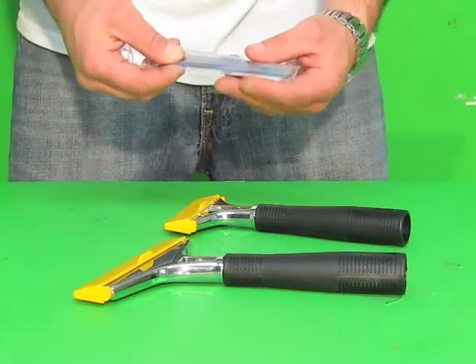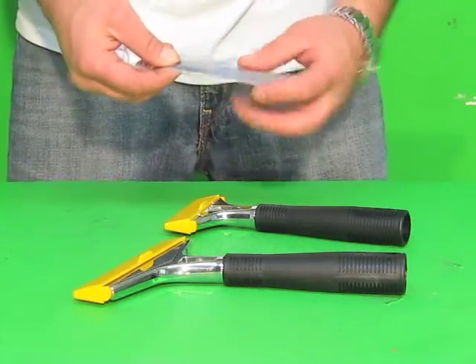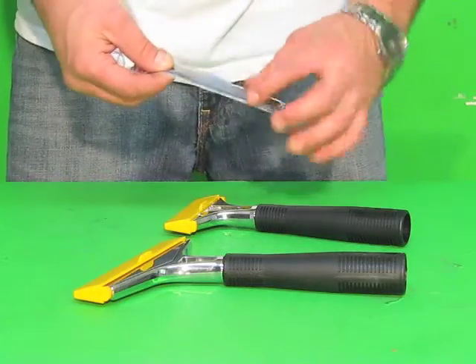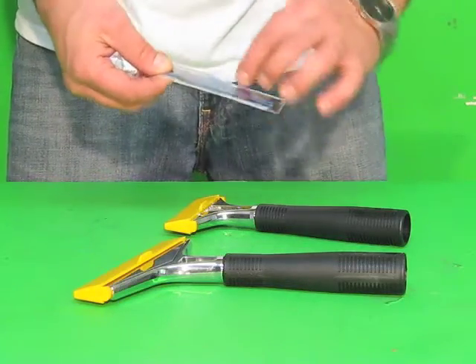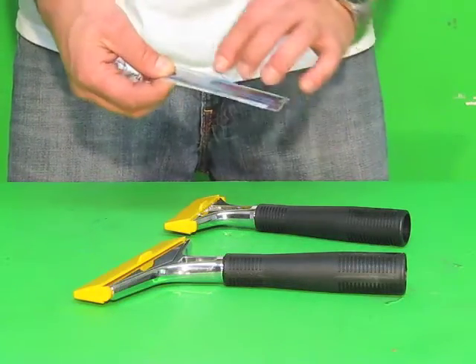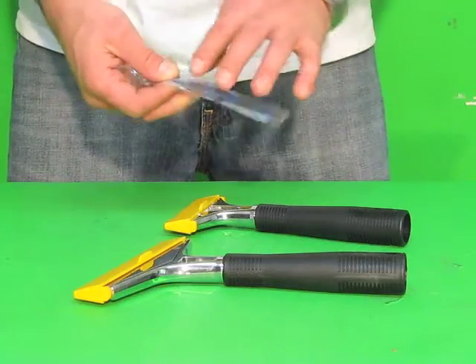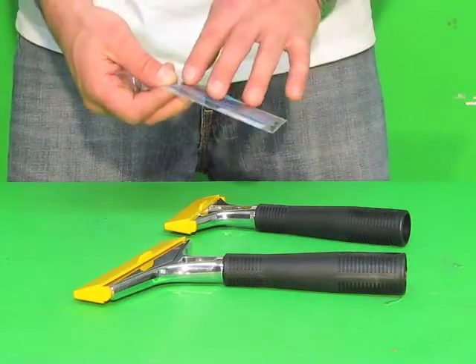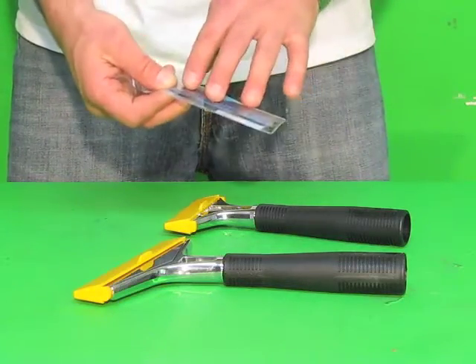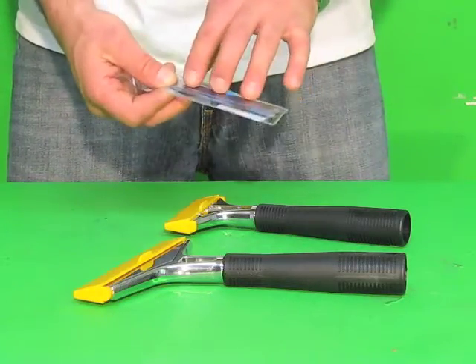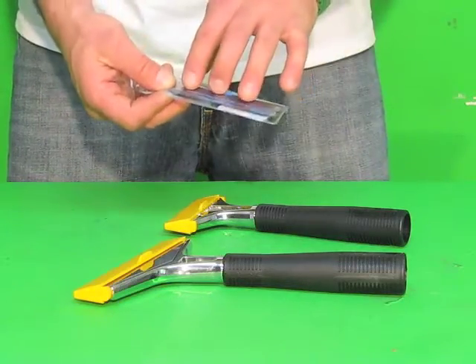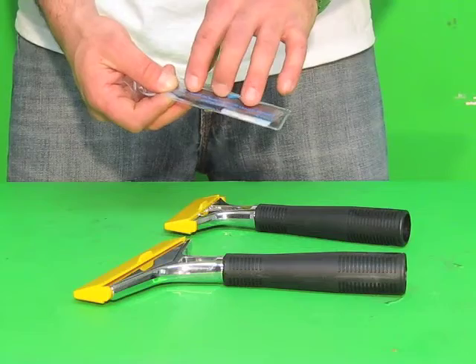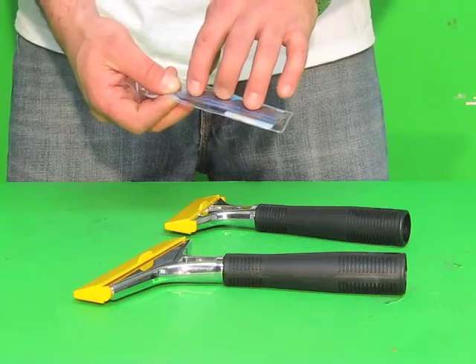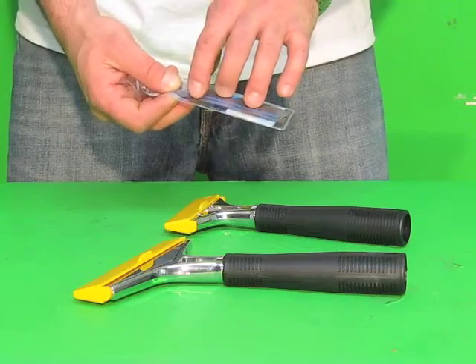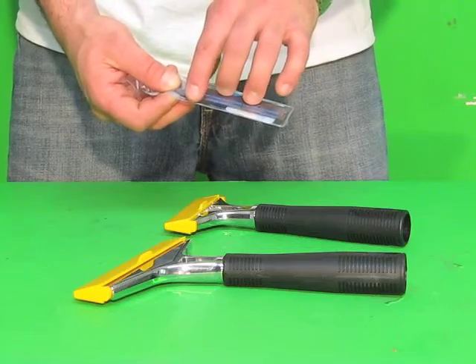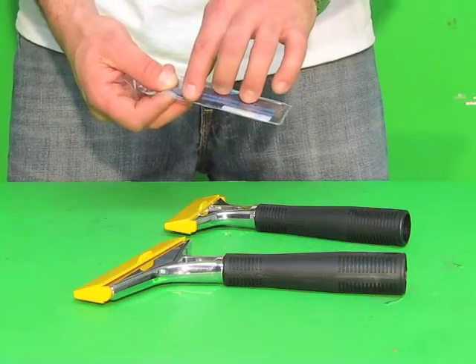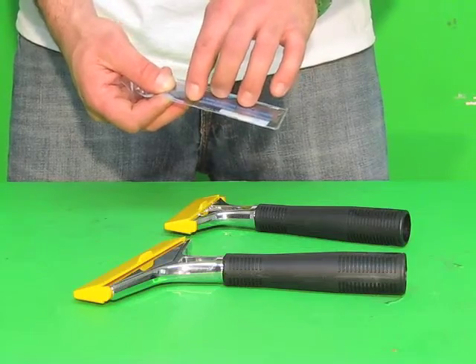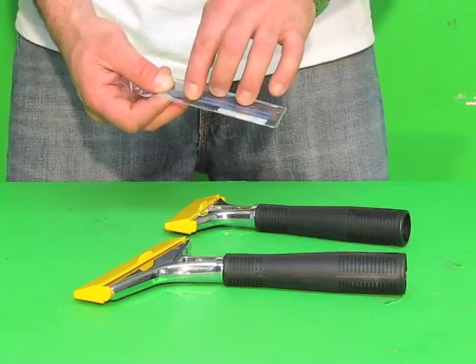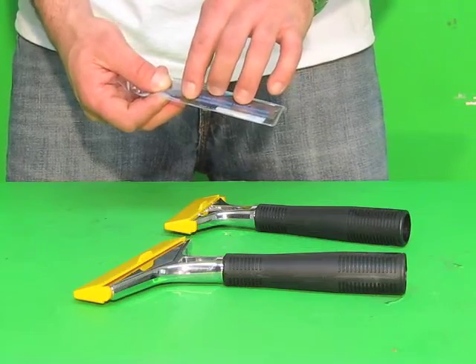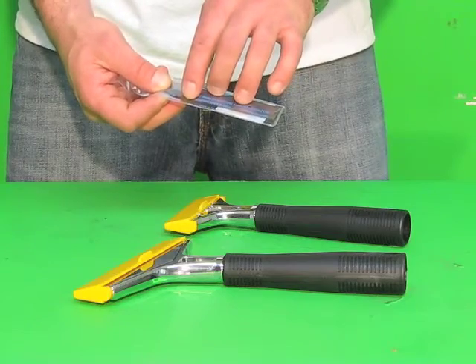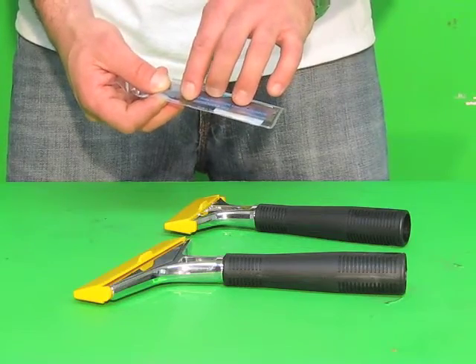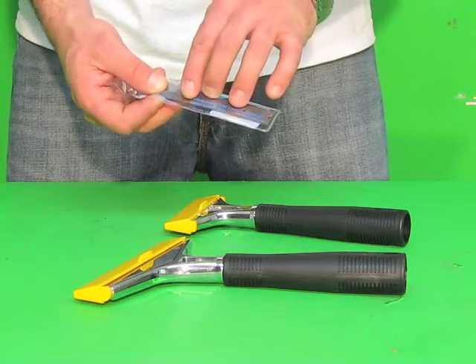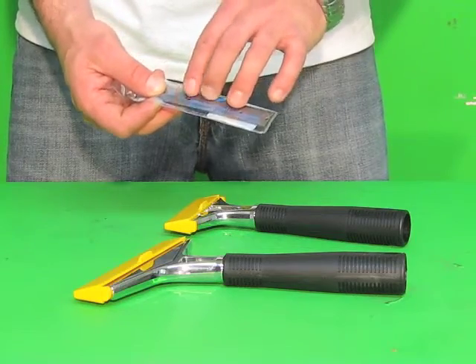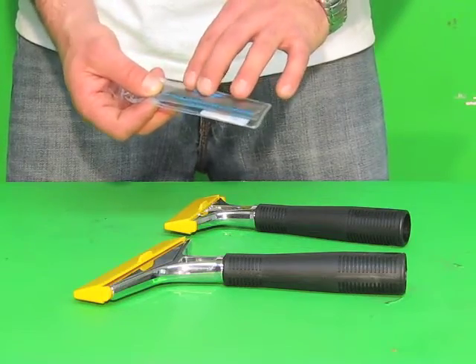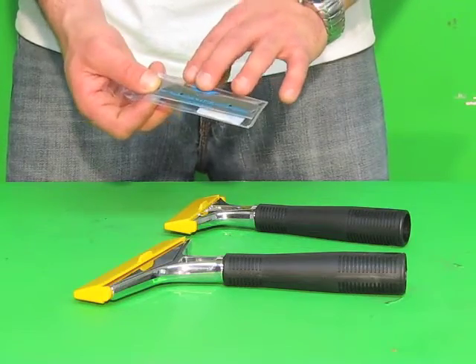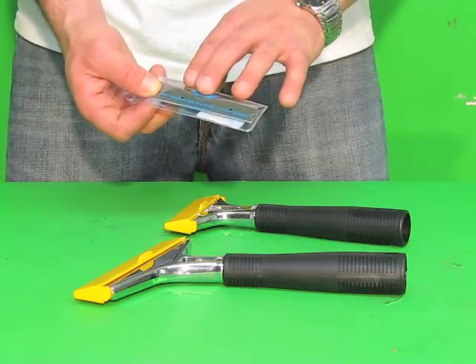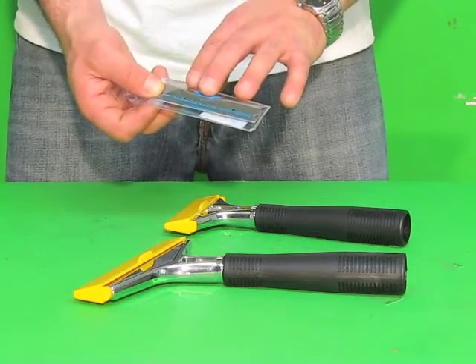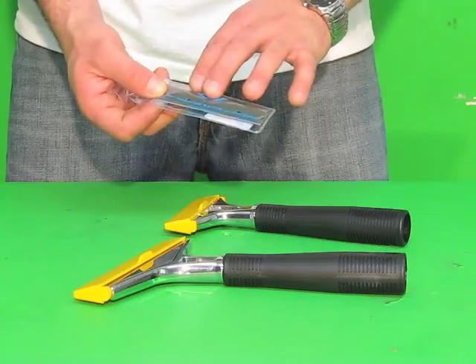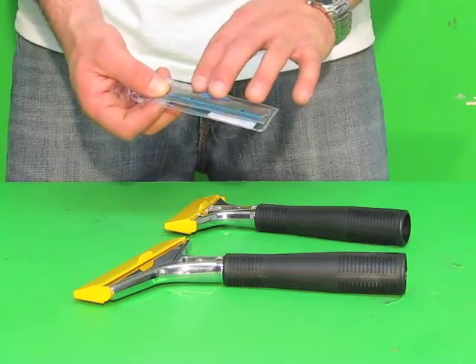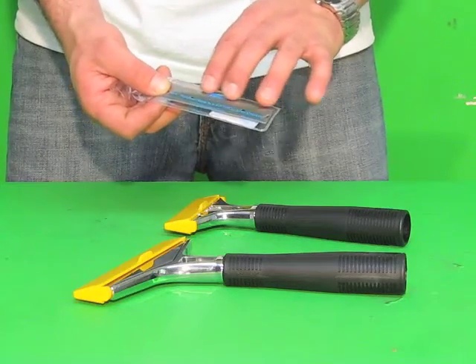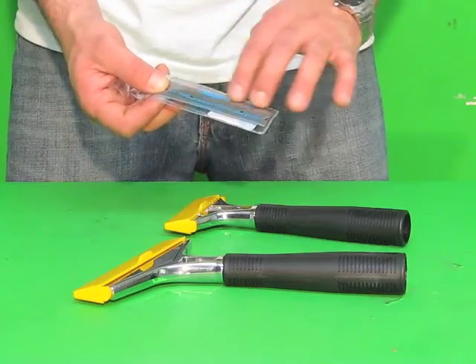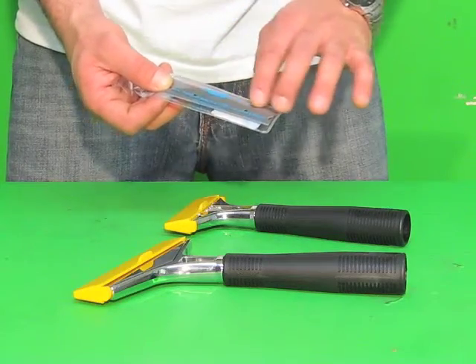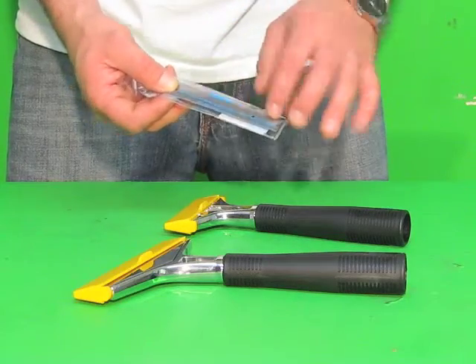These blades are good because on one edge you have a razor sharp edge, and the other side is a little more blunt.